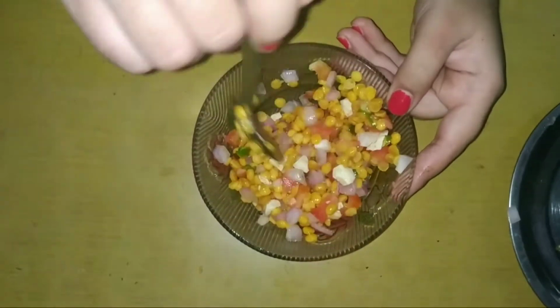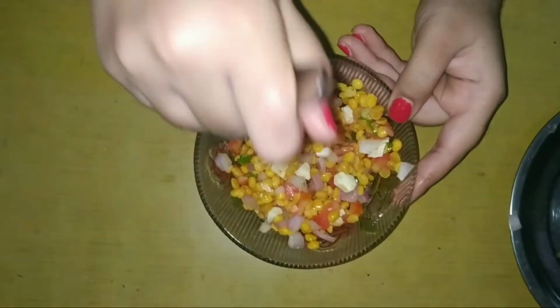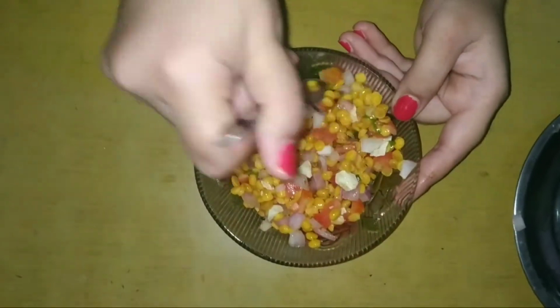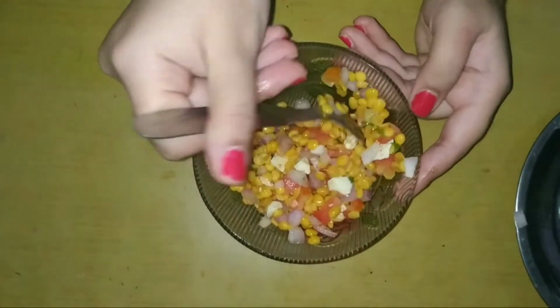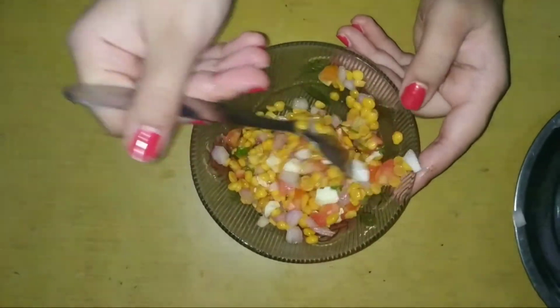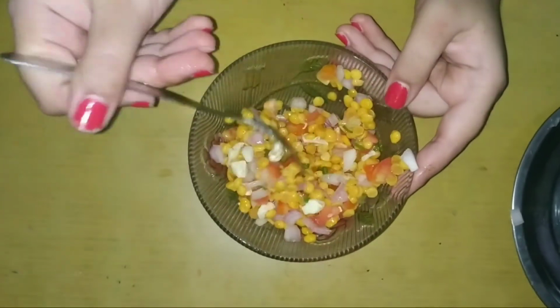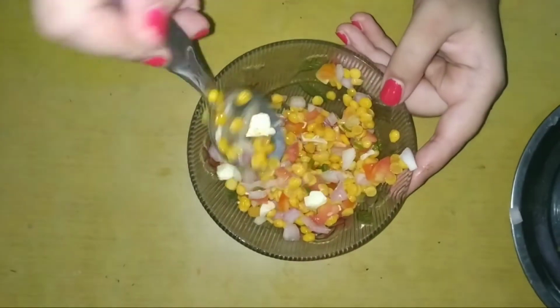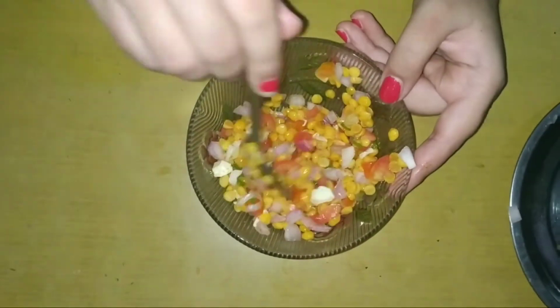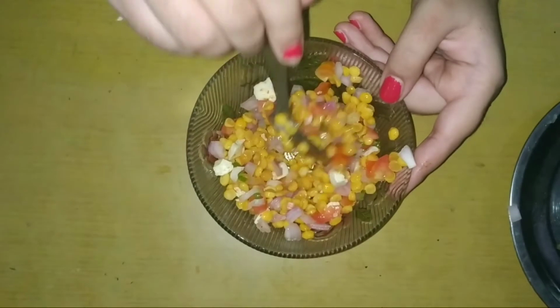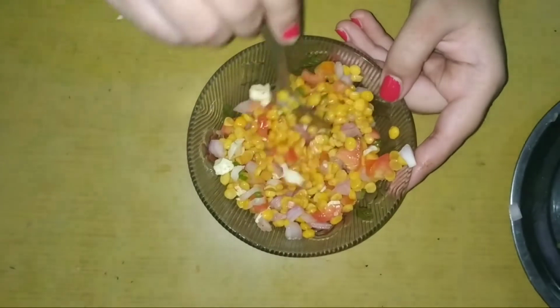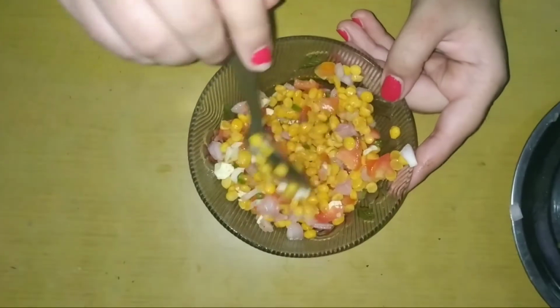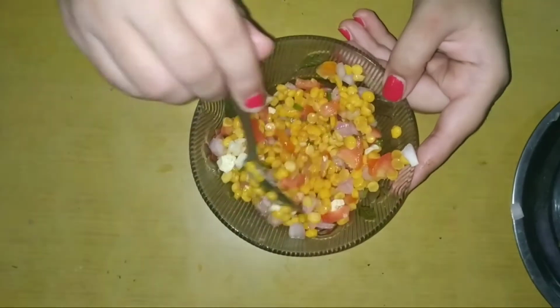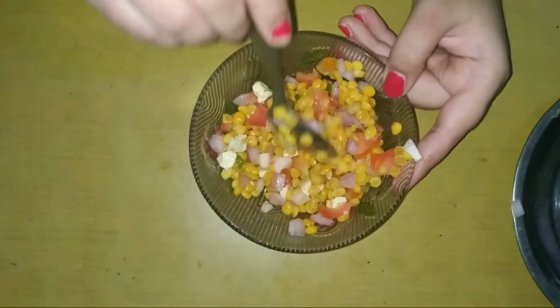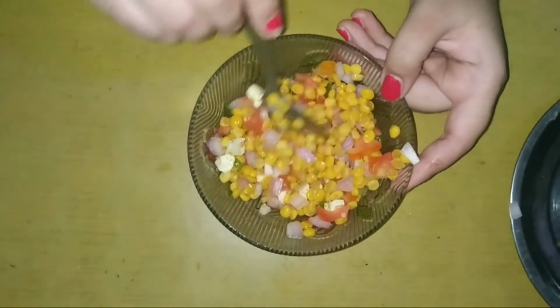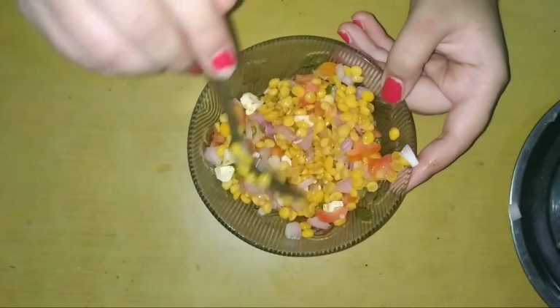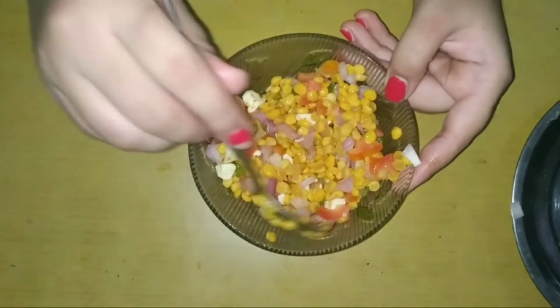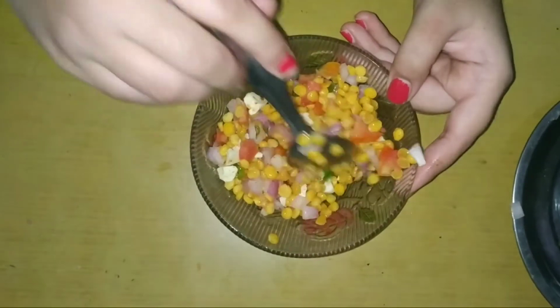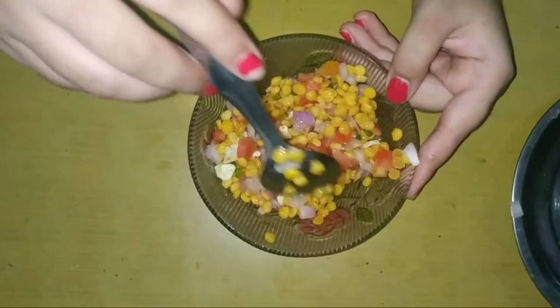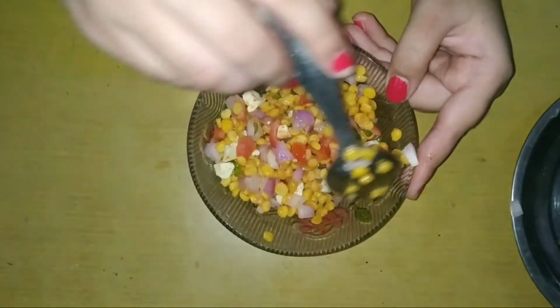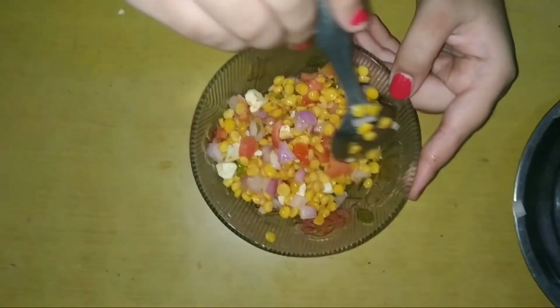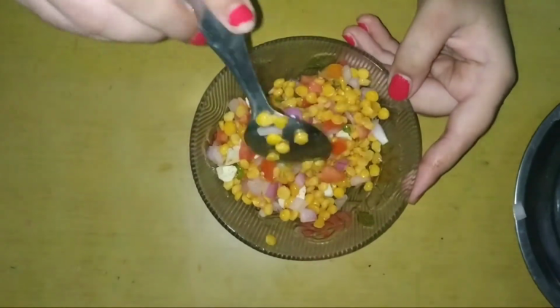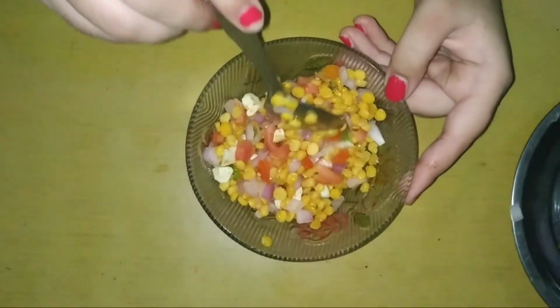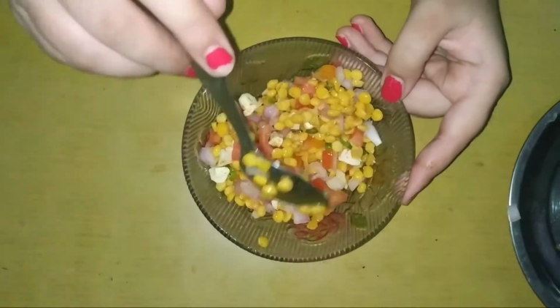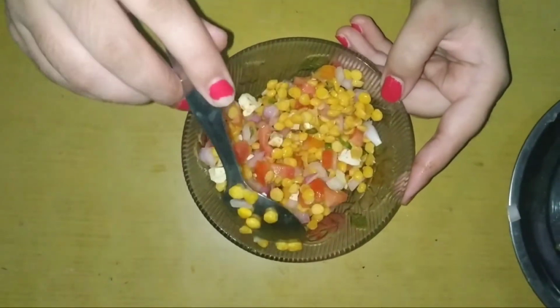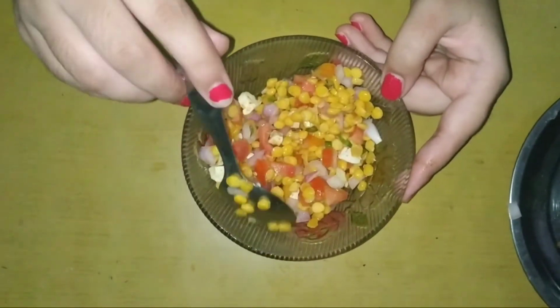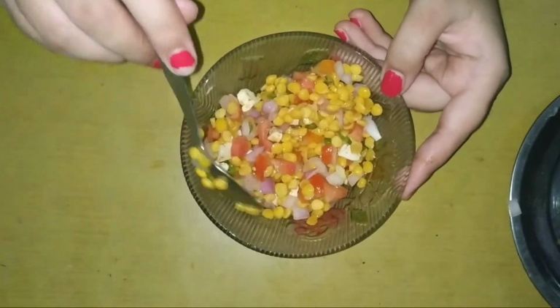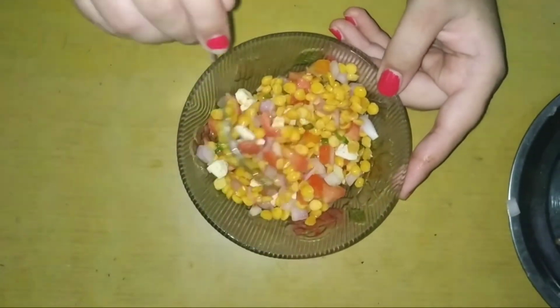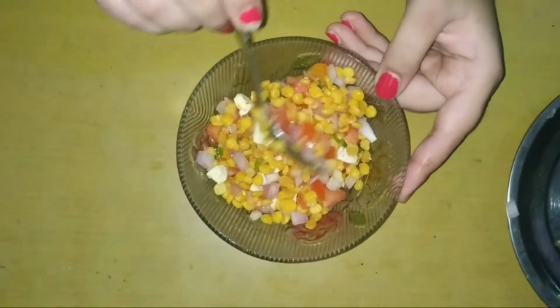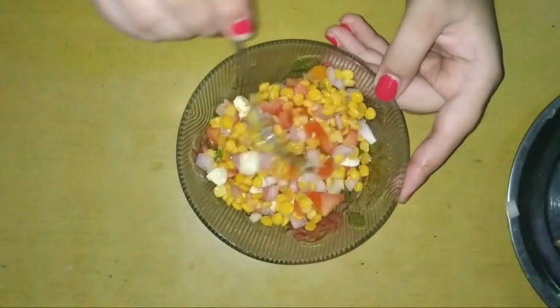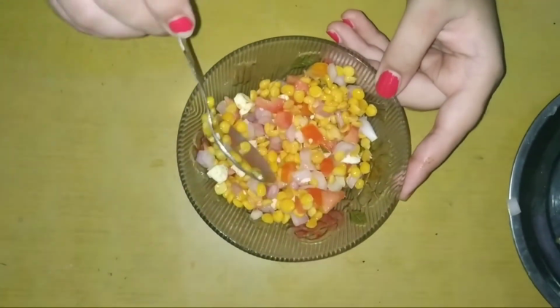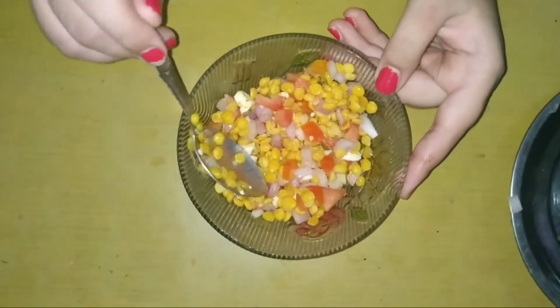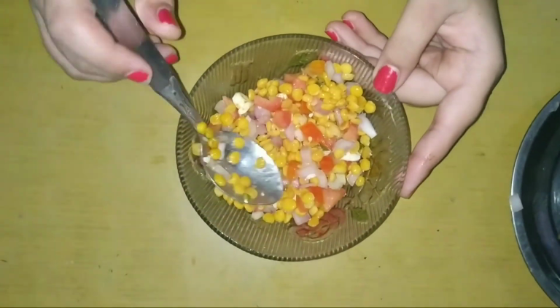I will mix it well and it will be ready.